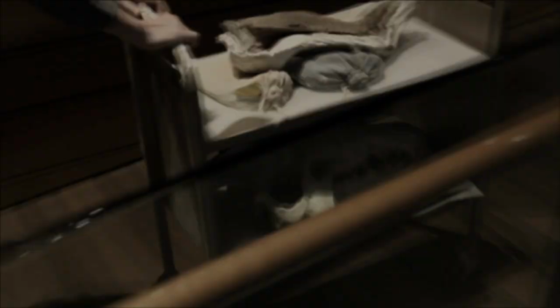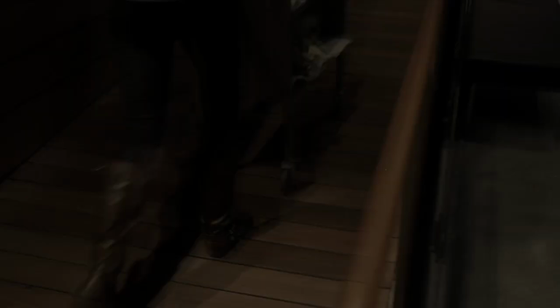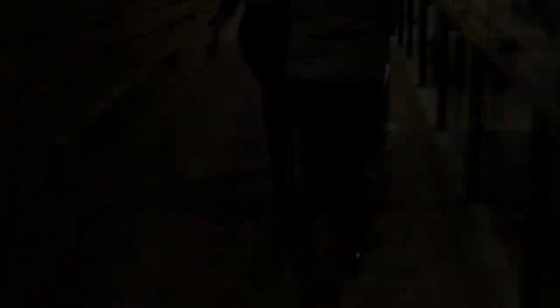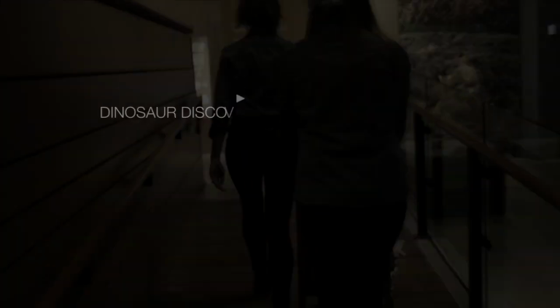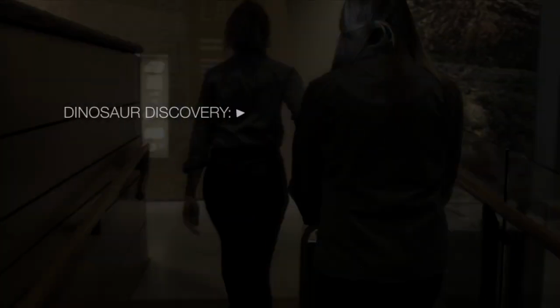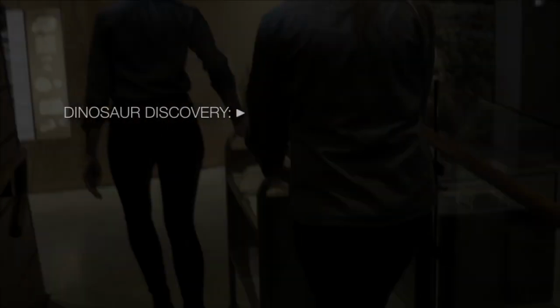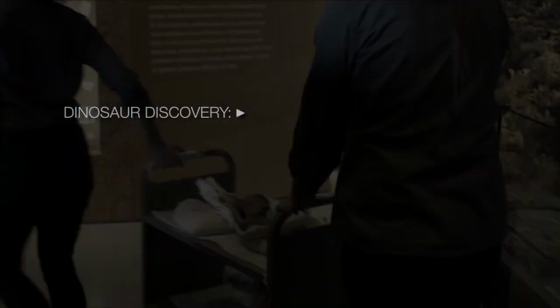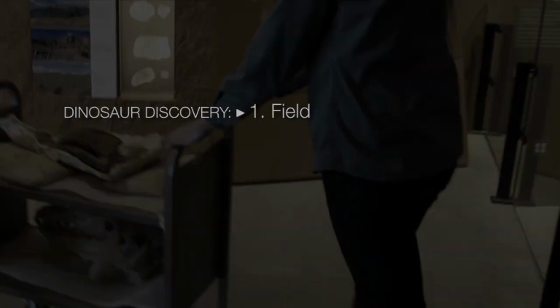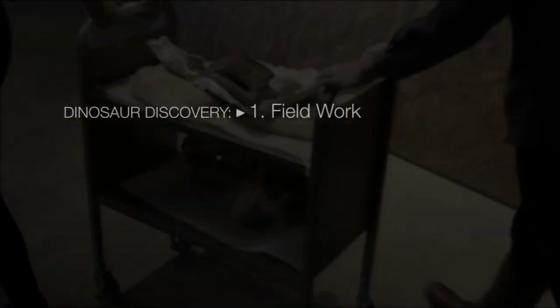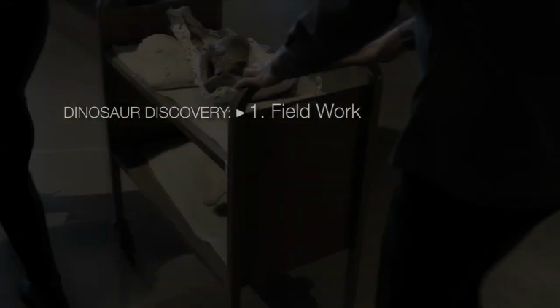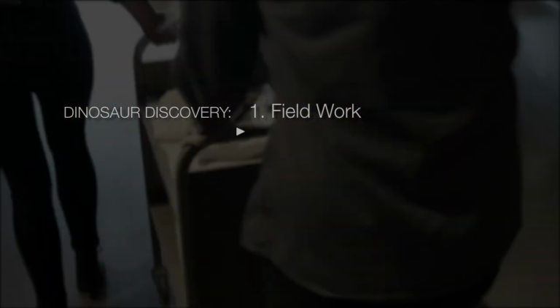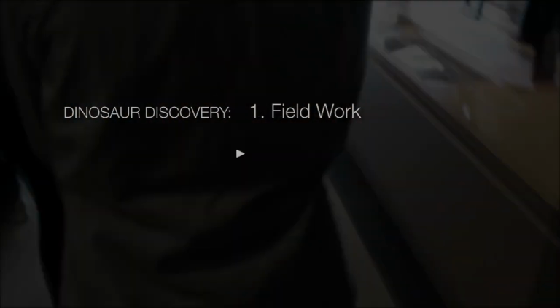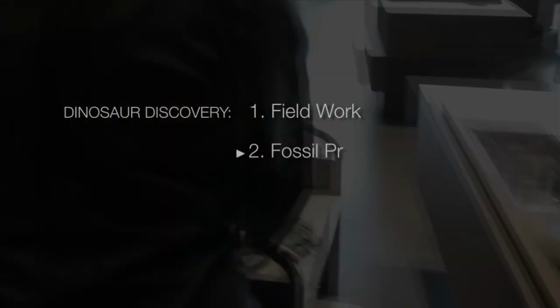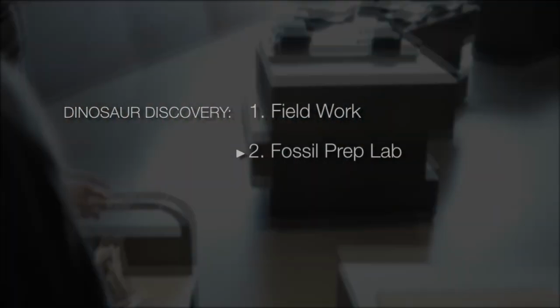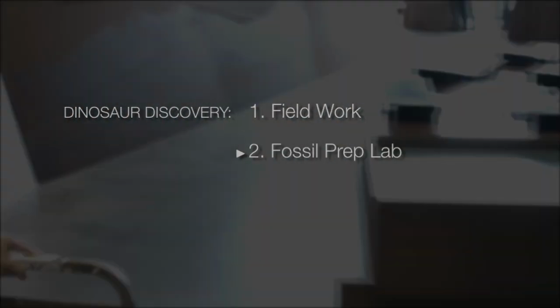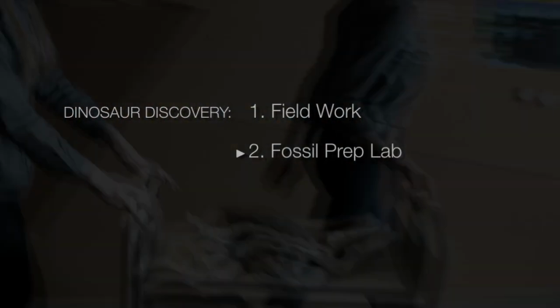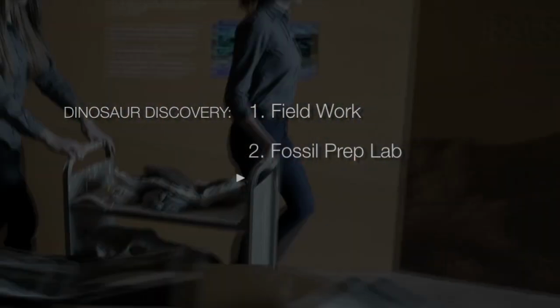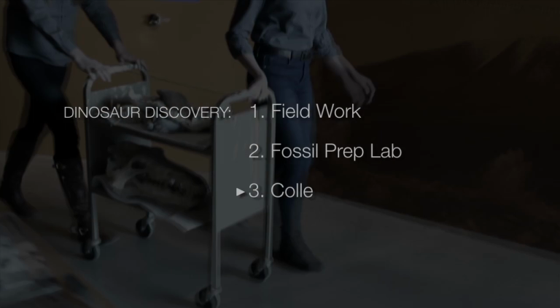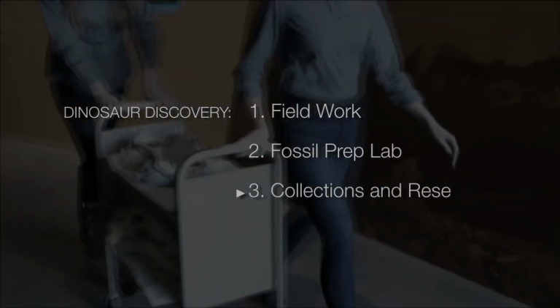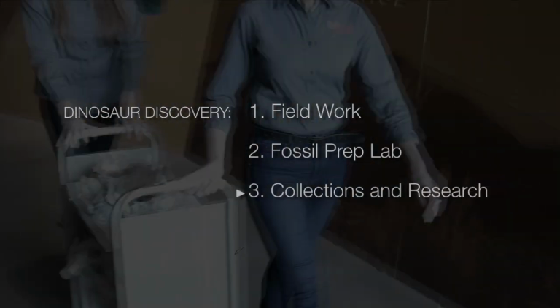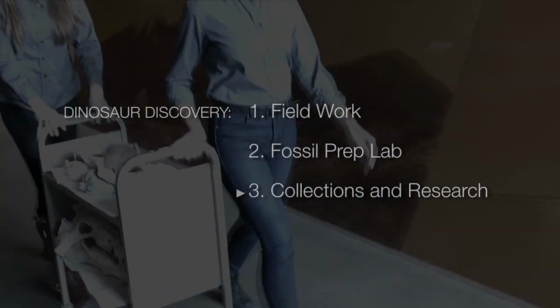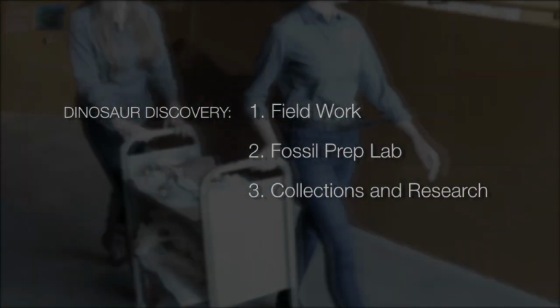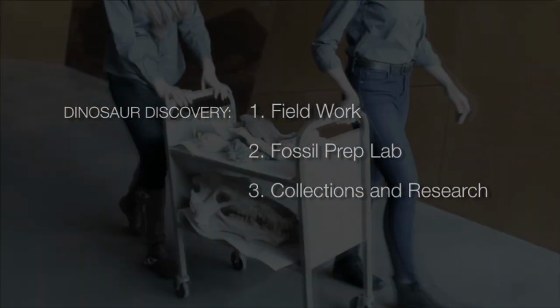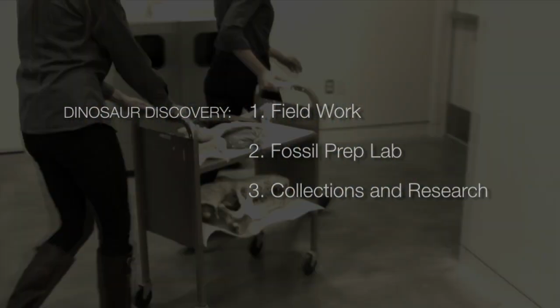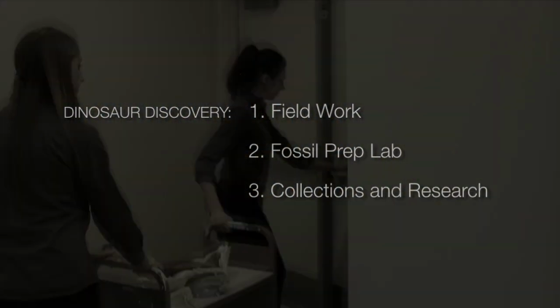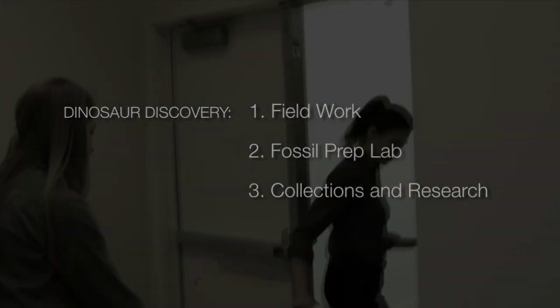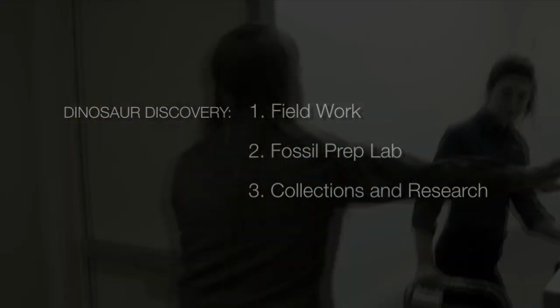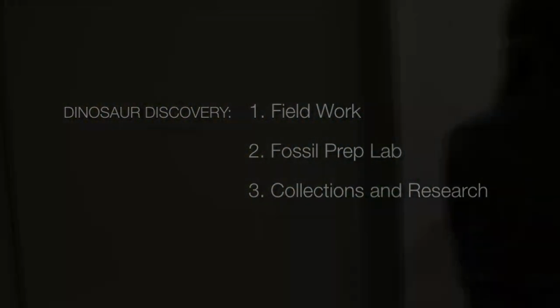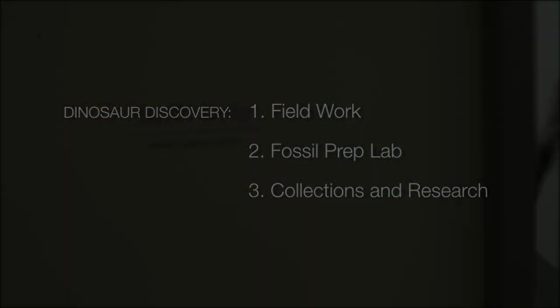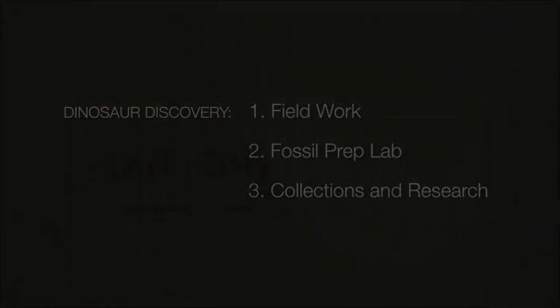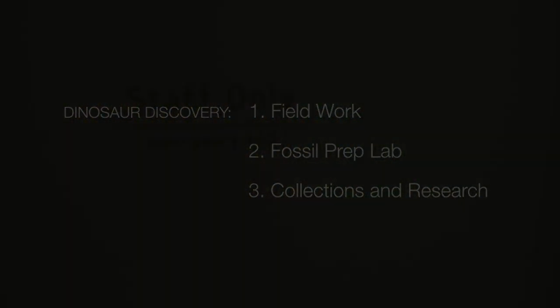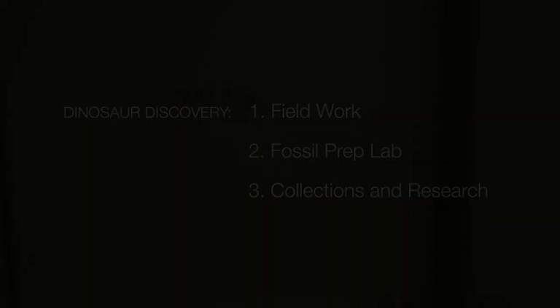Let's call them: one, field work; two, prep lab; and three, collections and research. Let's start with field work.